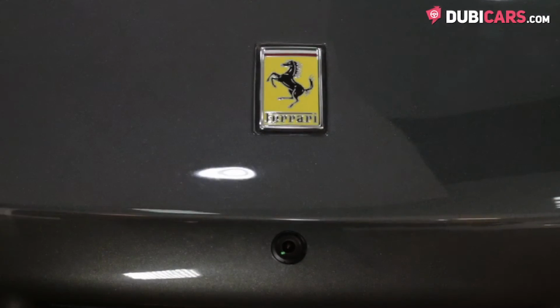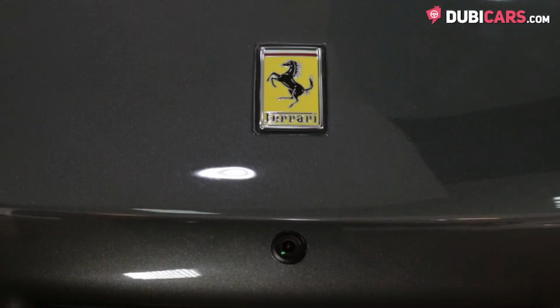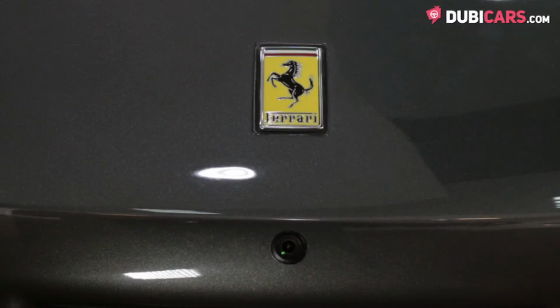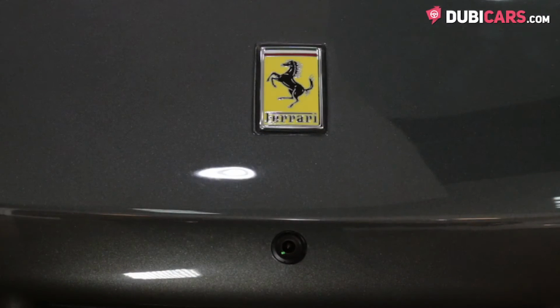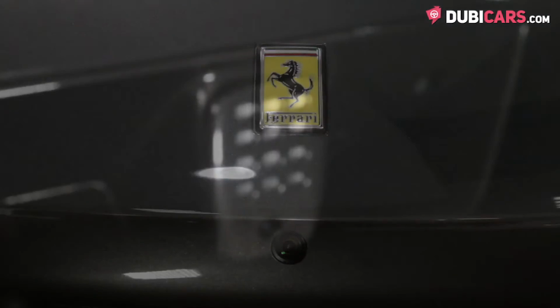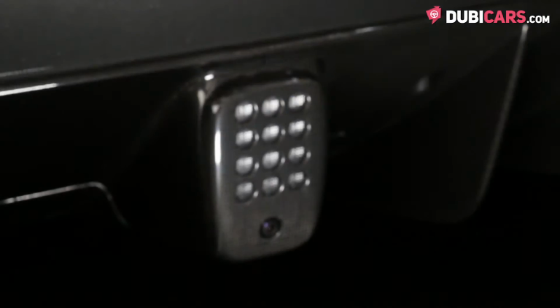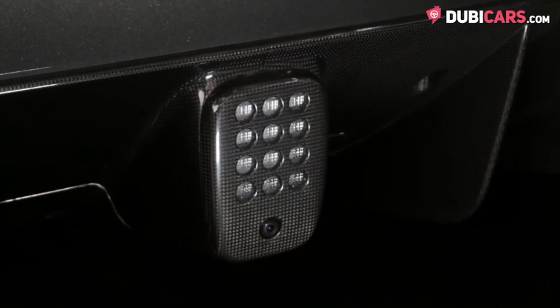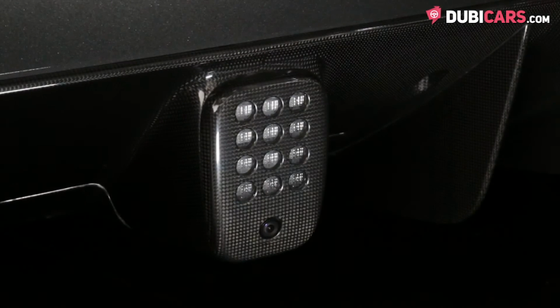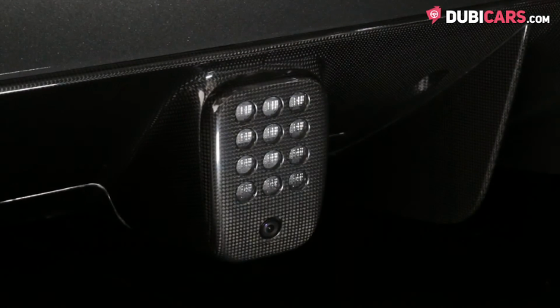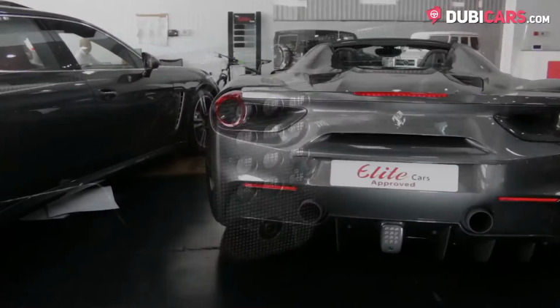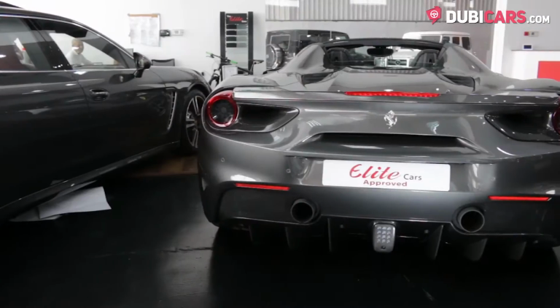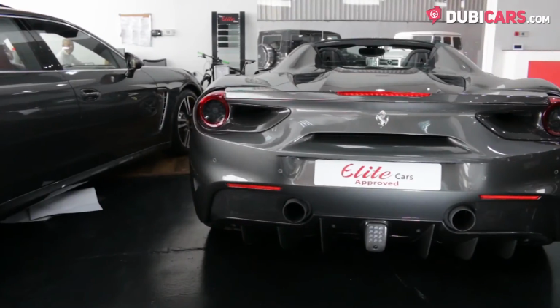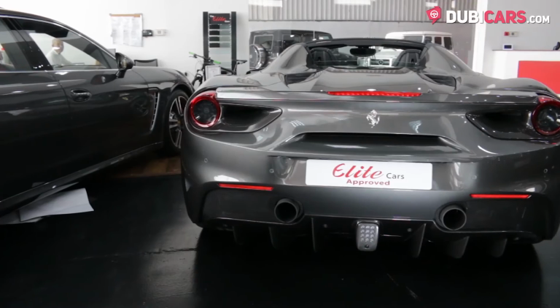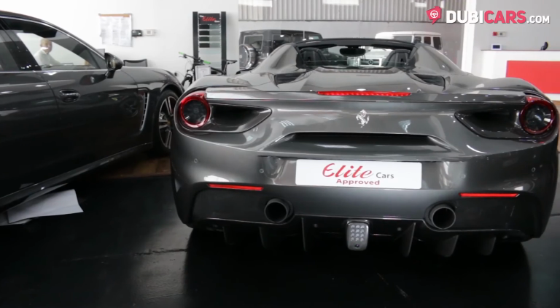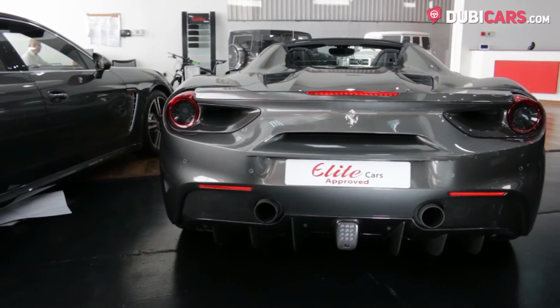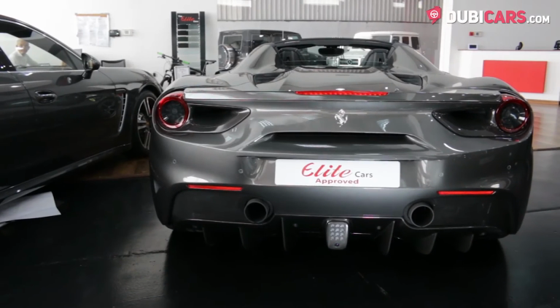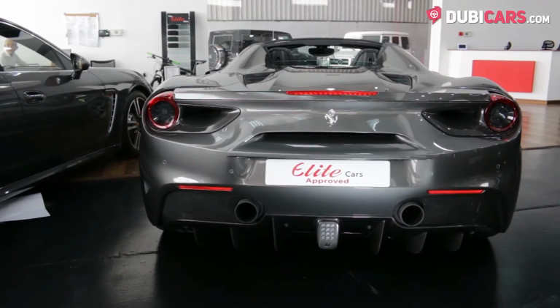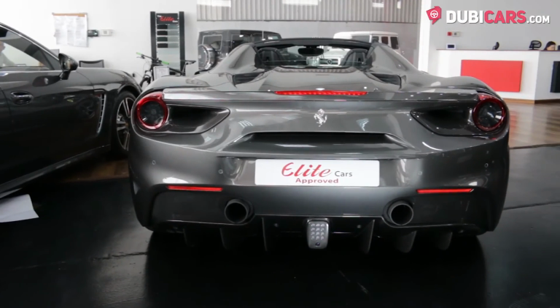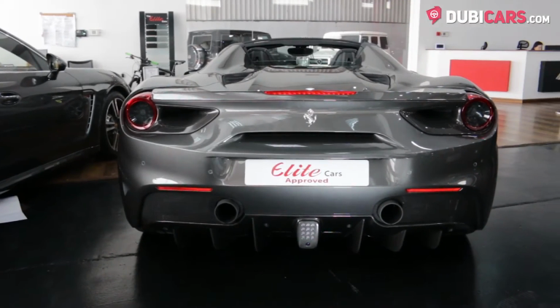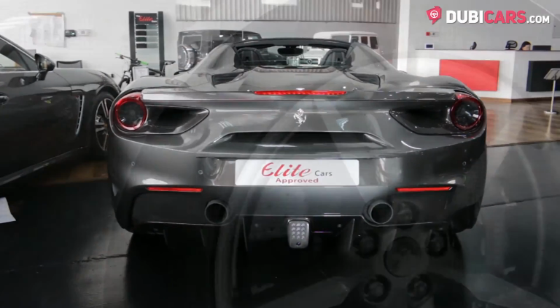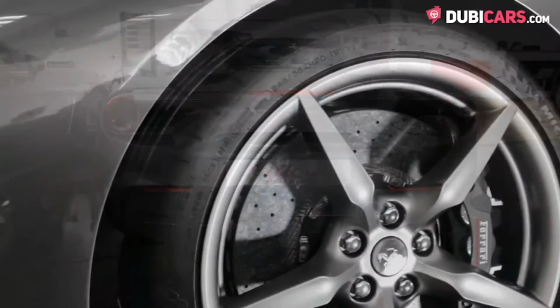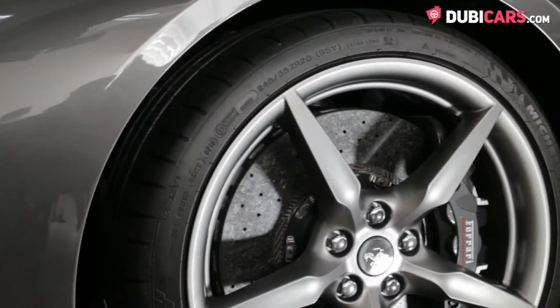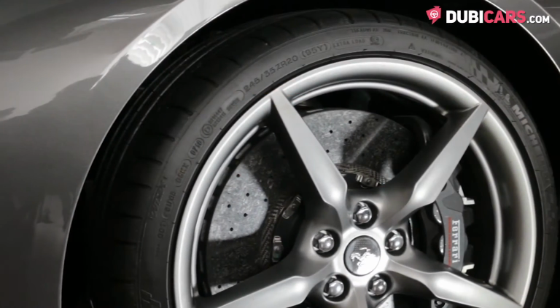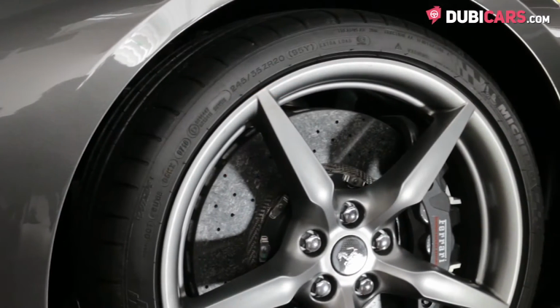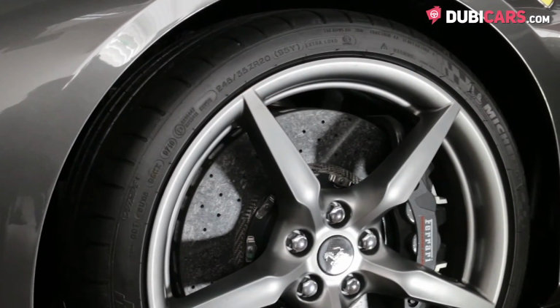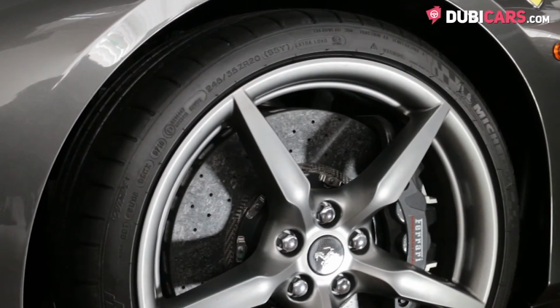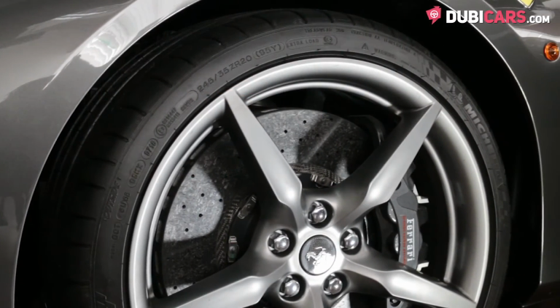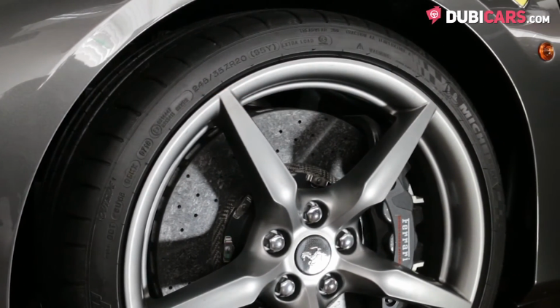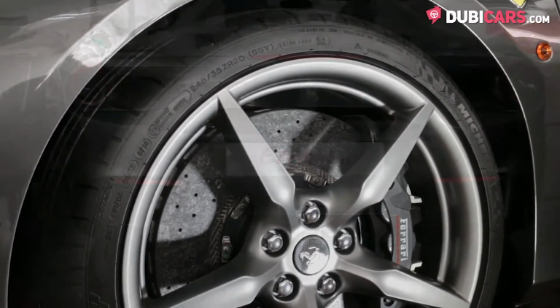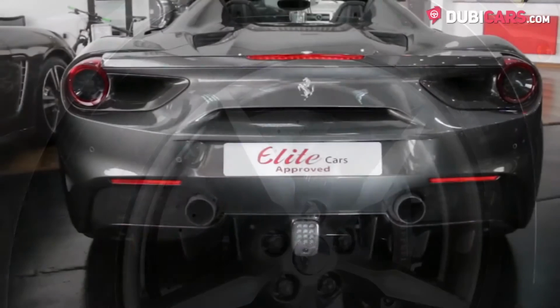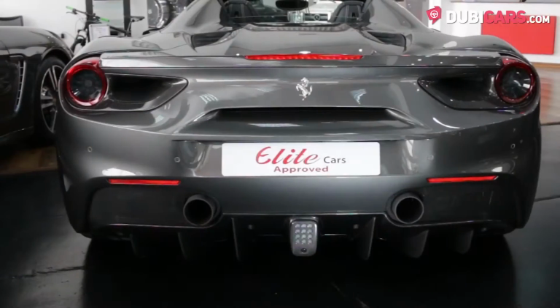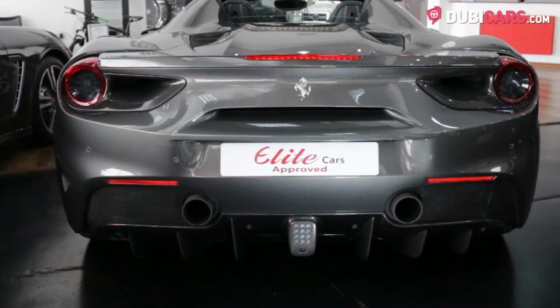Painted grey, there's a front camera, reverse camera, parking sensors at the front and back, 20-inch rims on each corner, and a sports exhaust system.